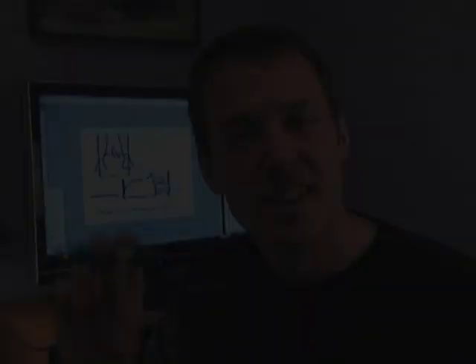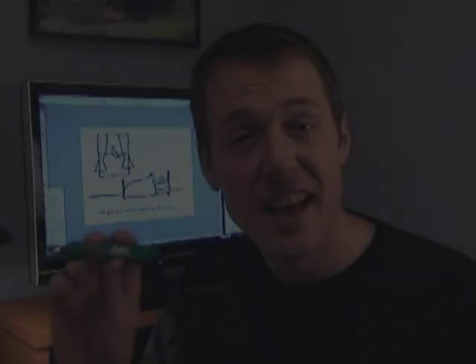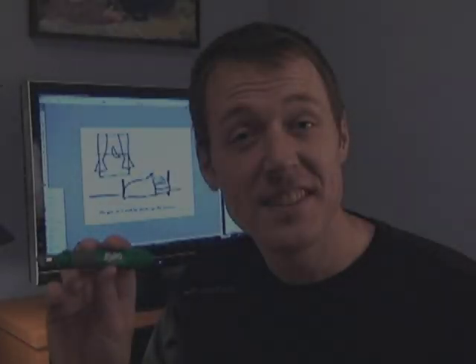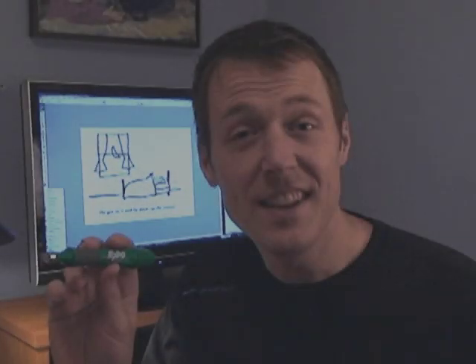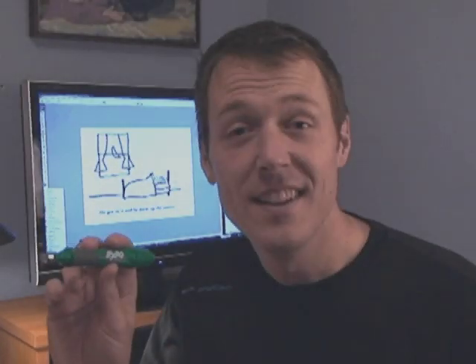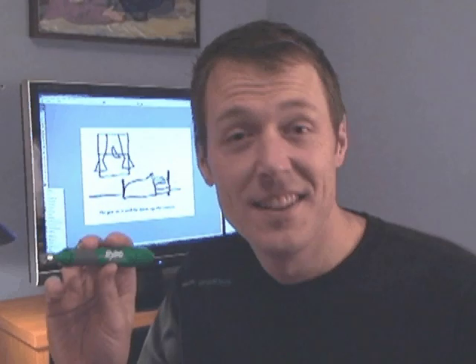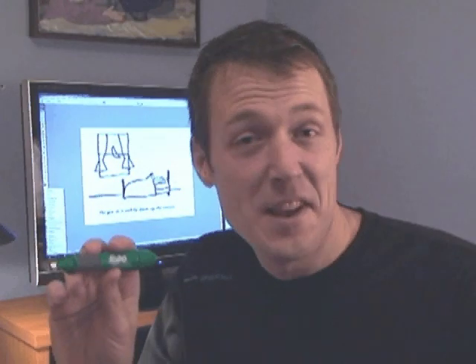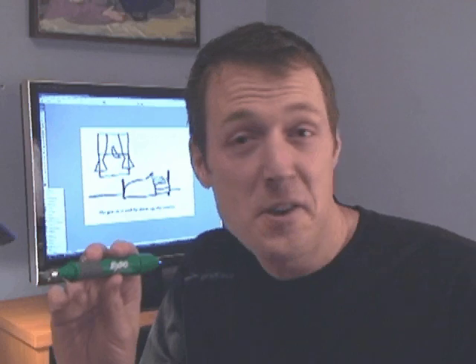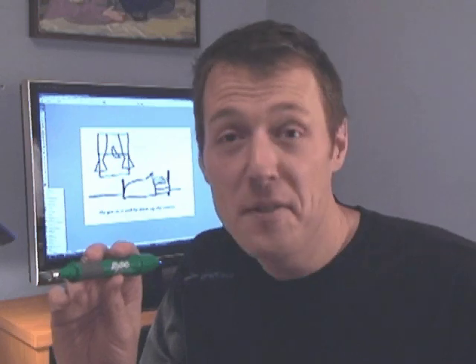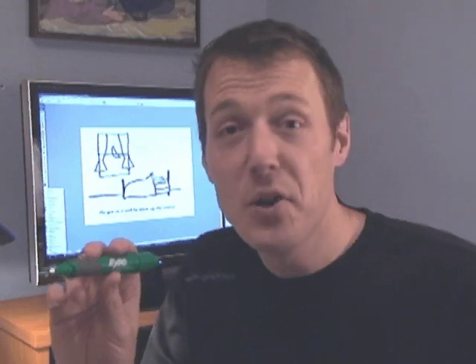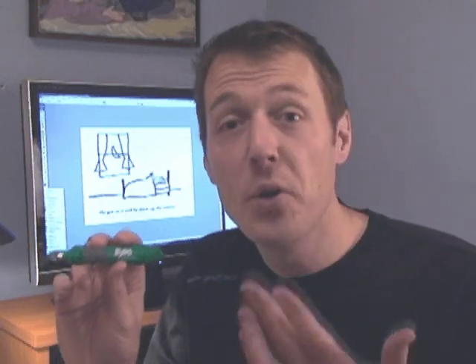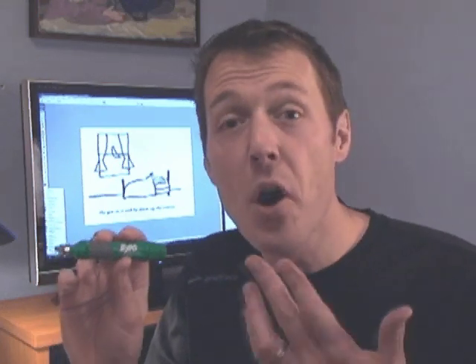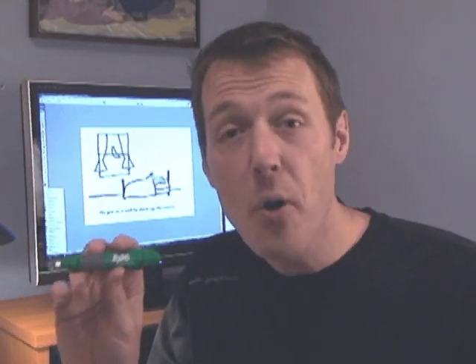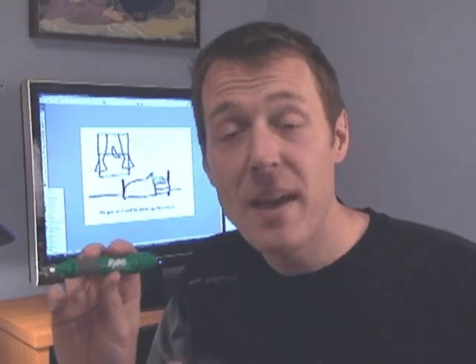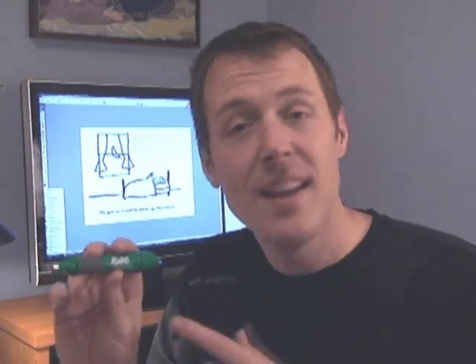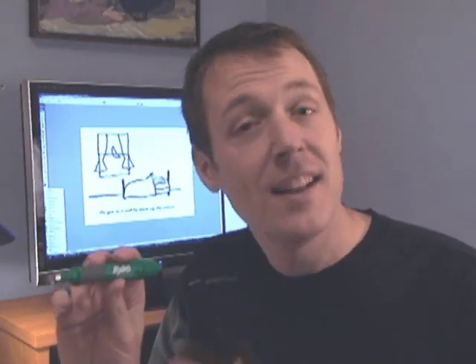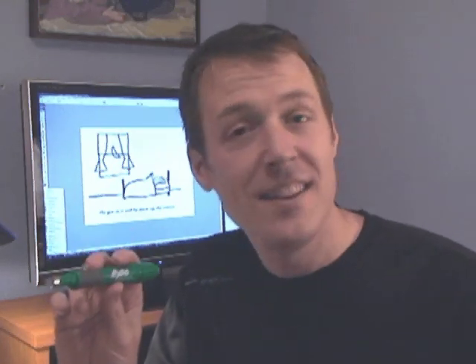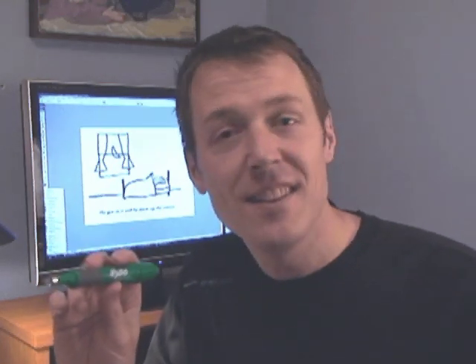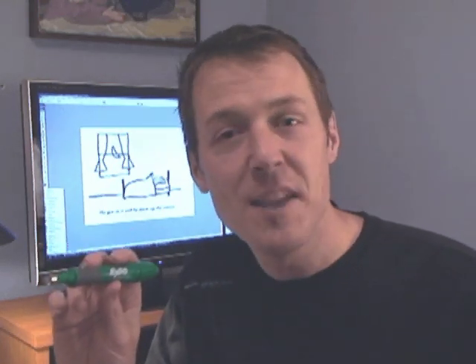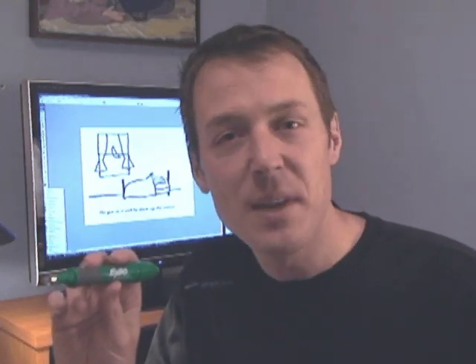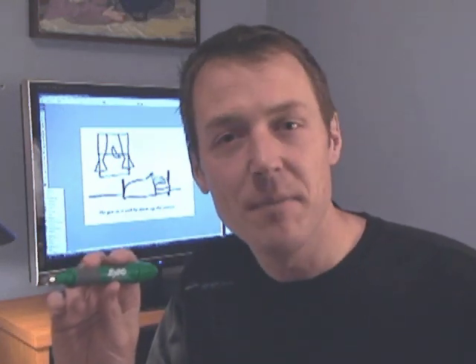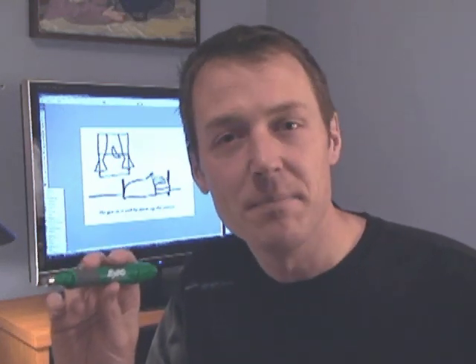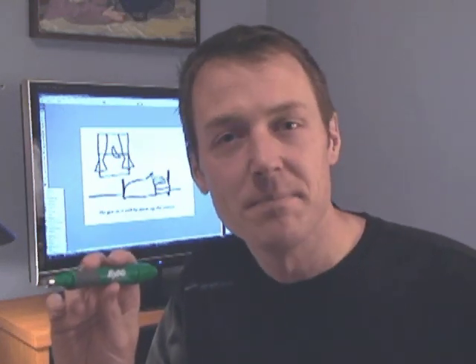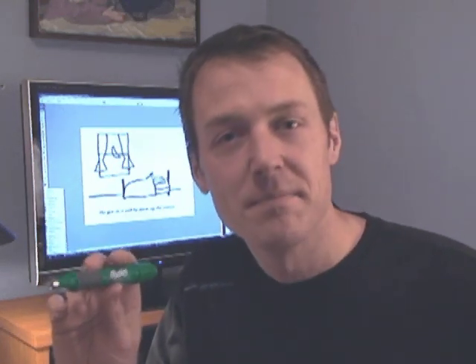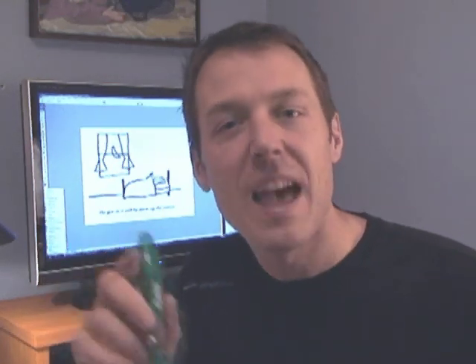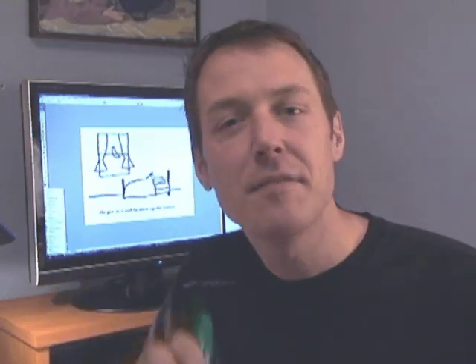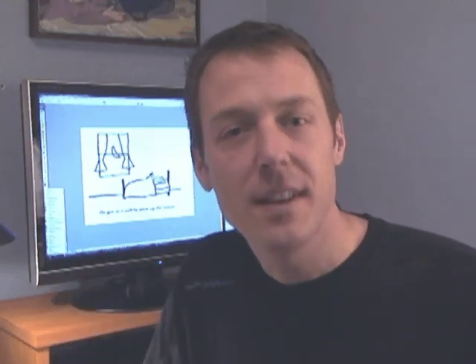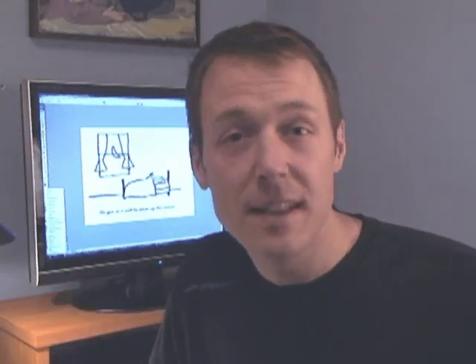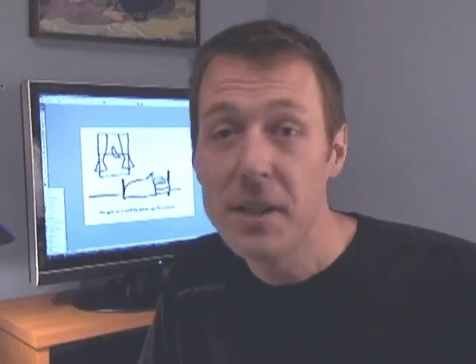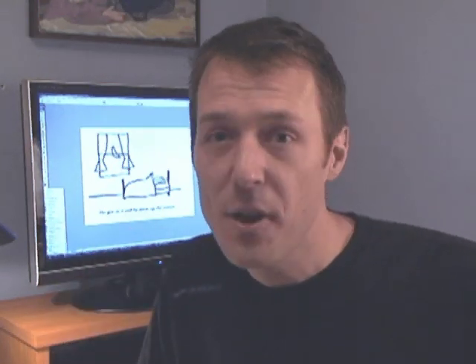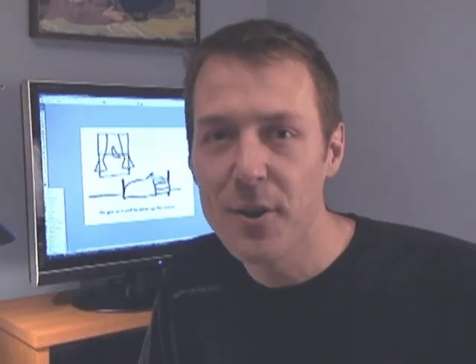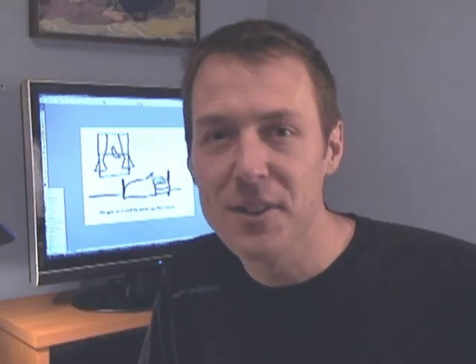That's it. Now you have your own homemade LED light pen. Have fun and let me know how it goes.